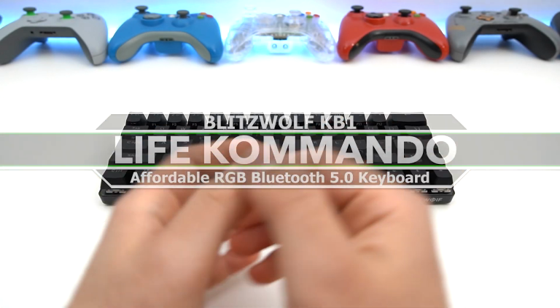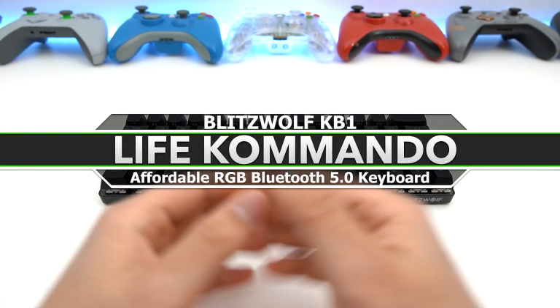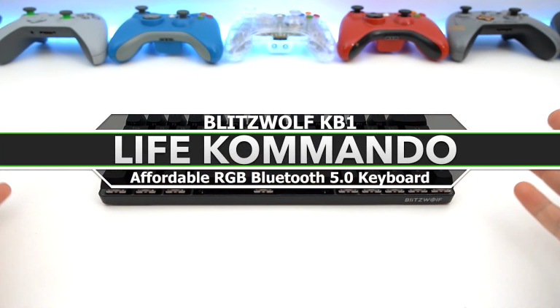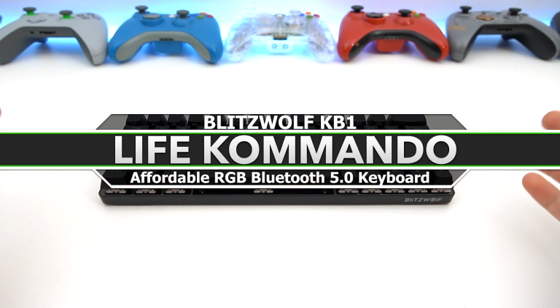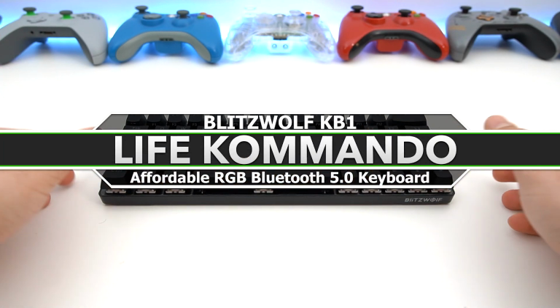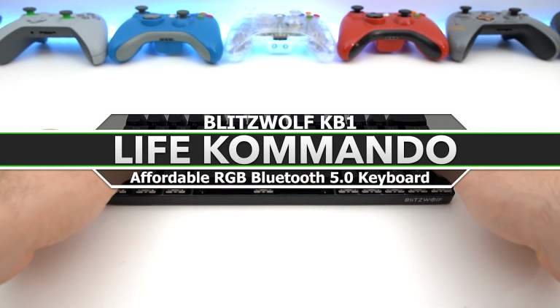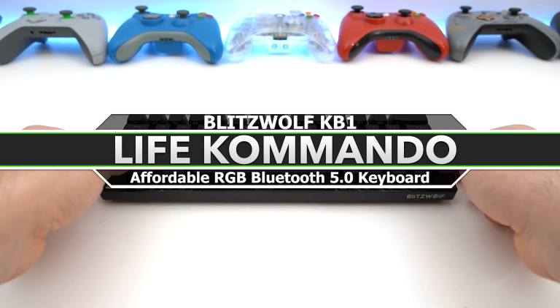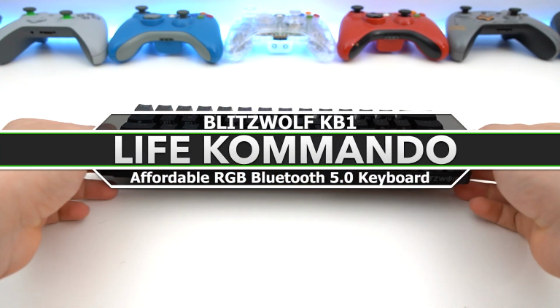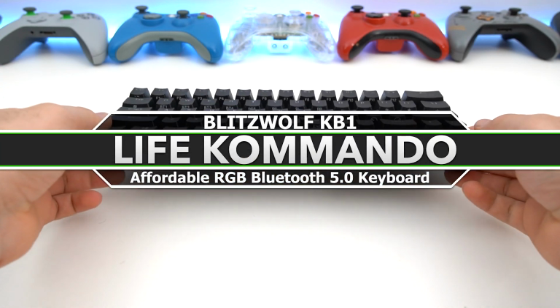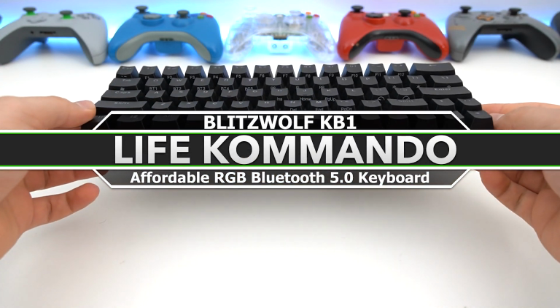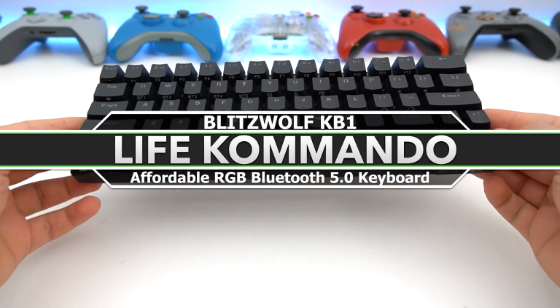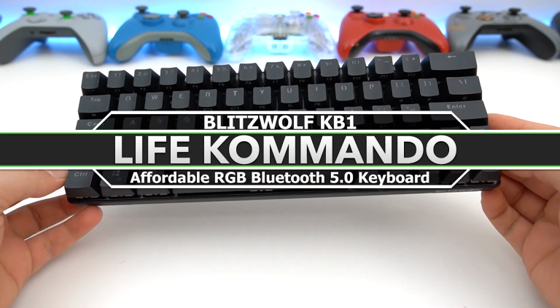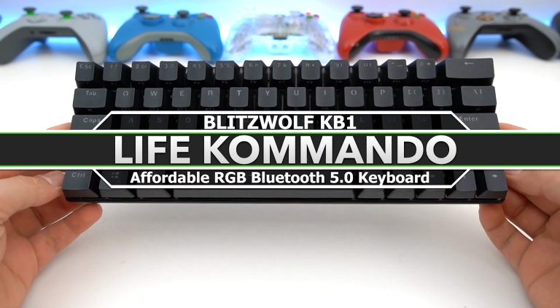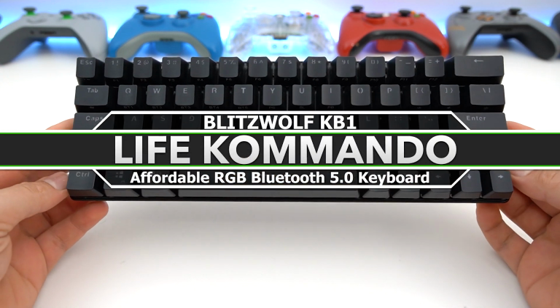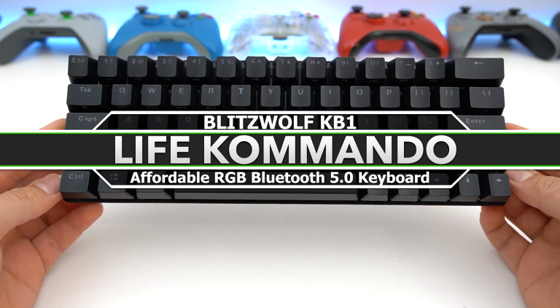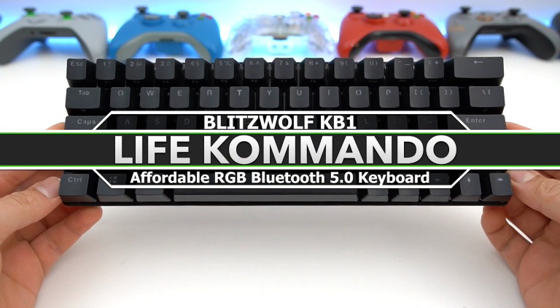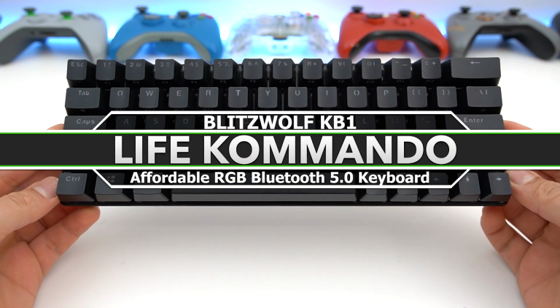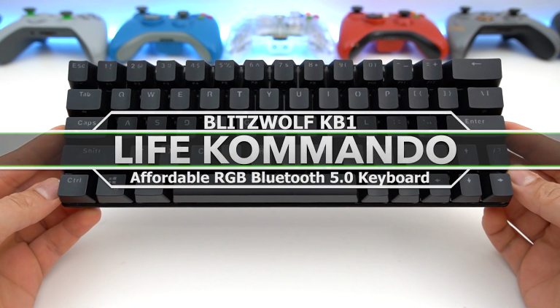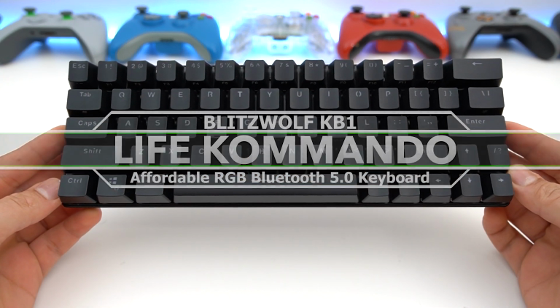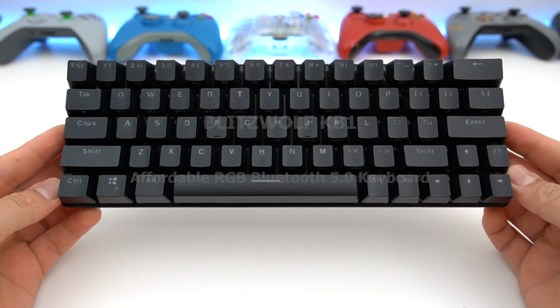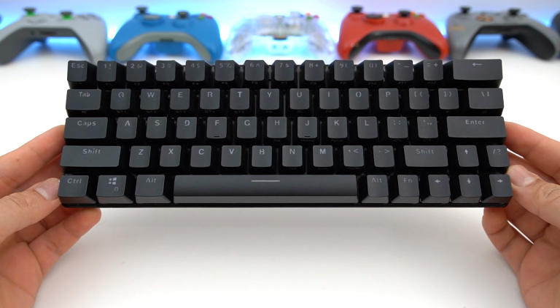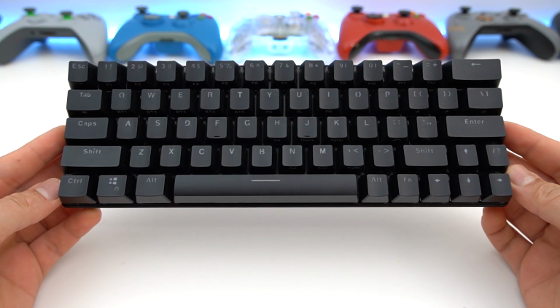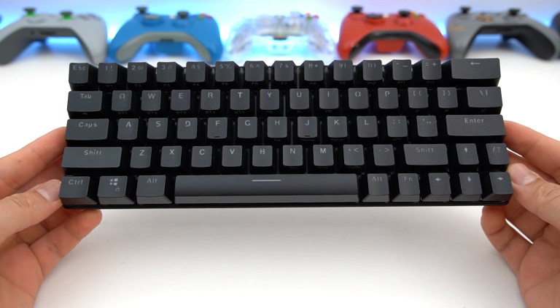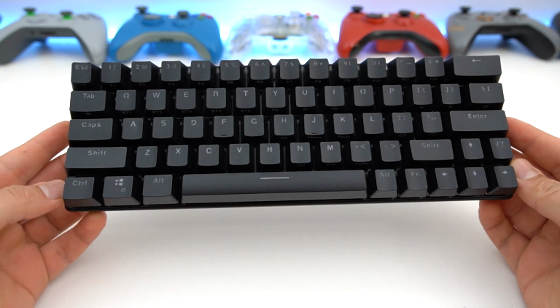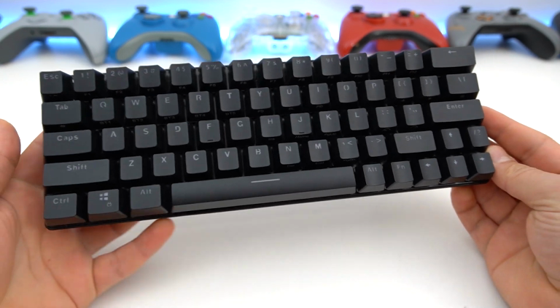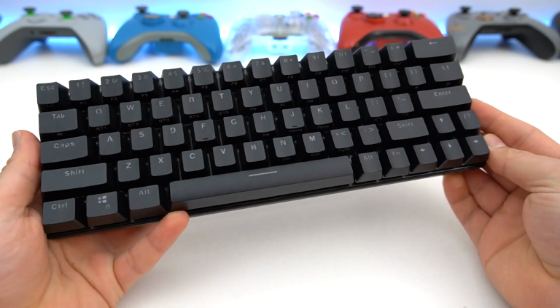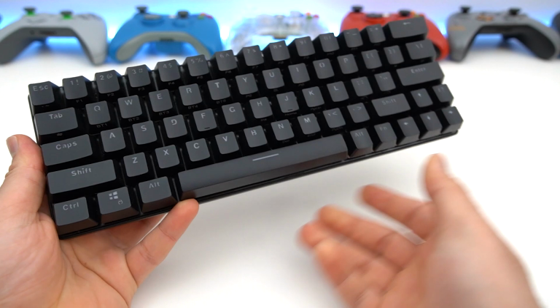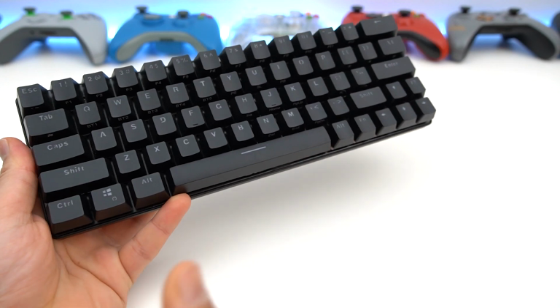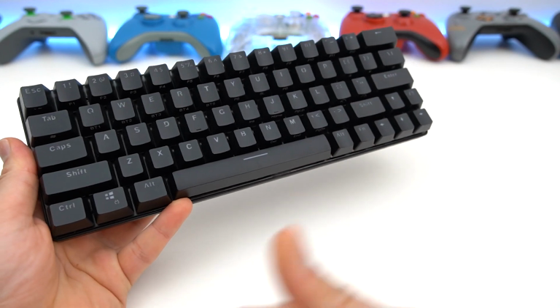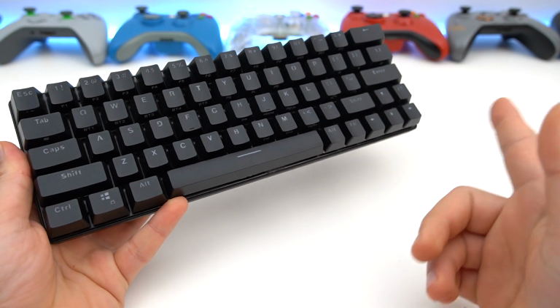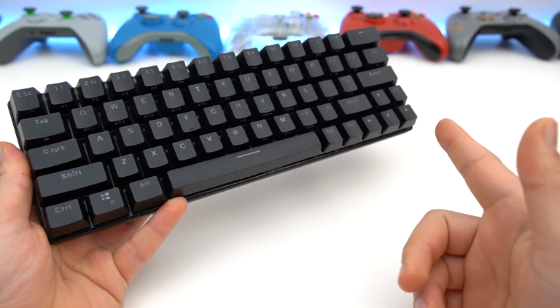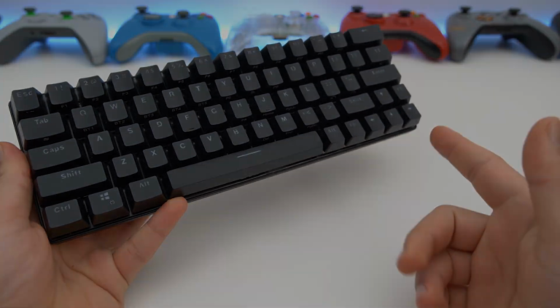Hey, how's it going everyone? Welcome back to another video and today we're reviewing the Blitzwolf KB1. So without further ado, let's get right into it.